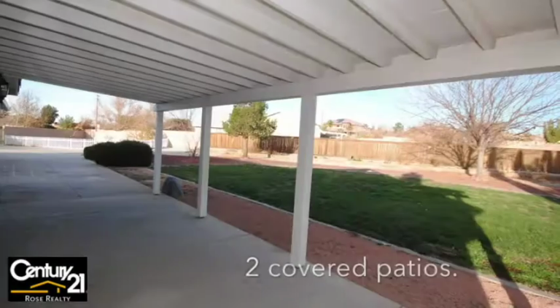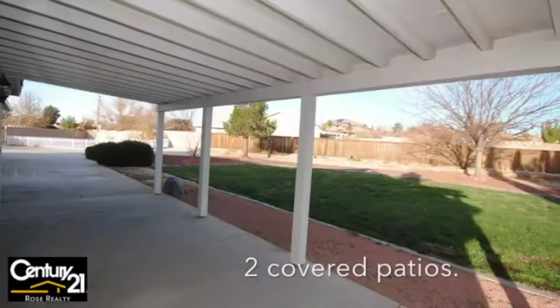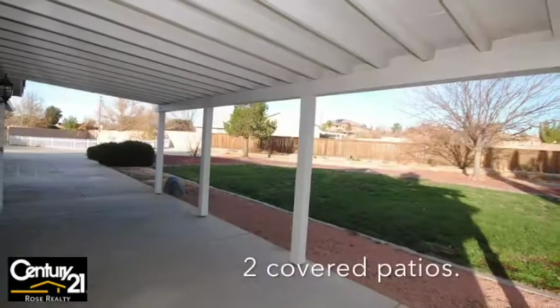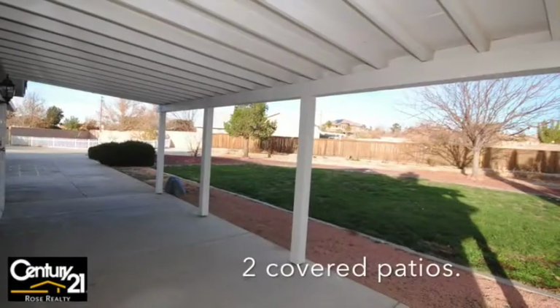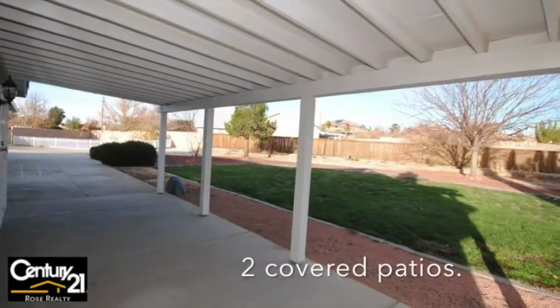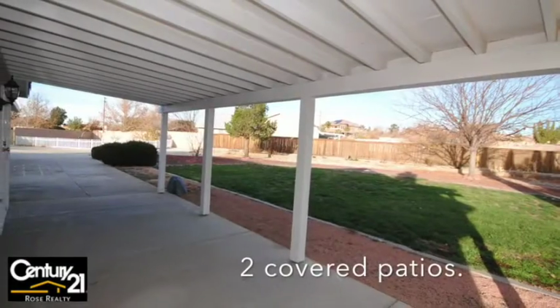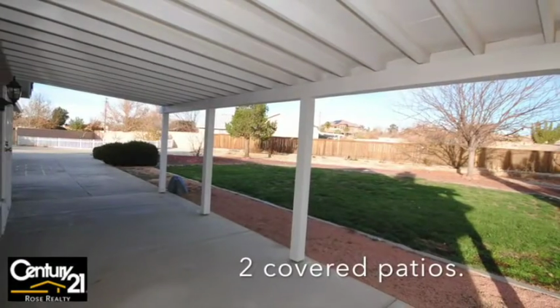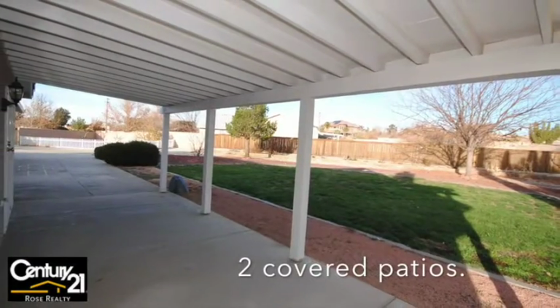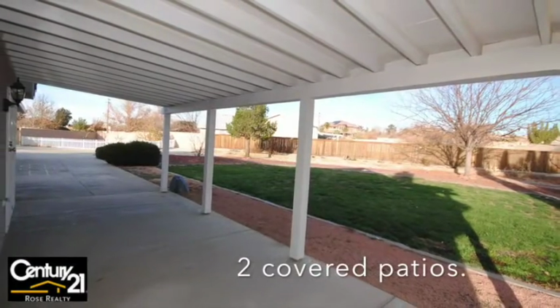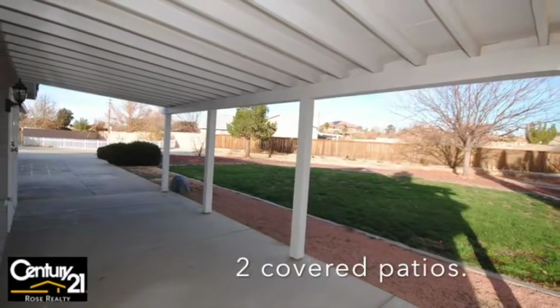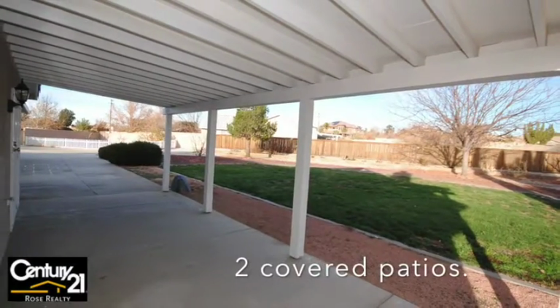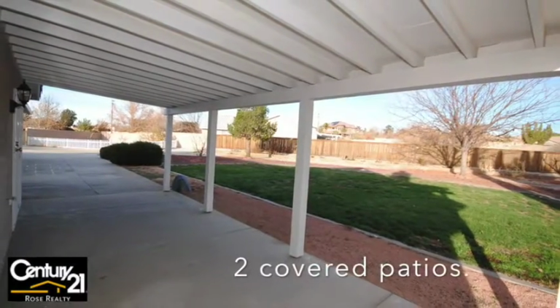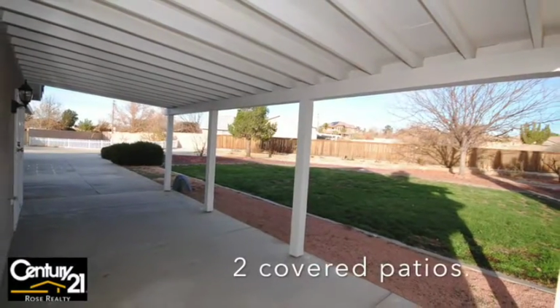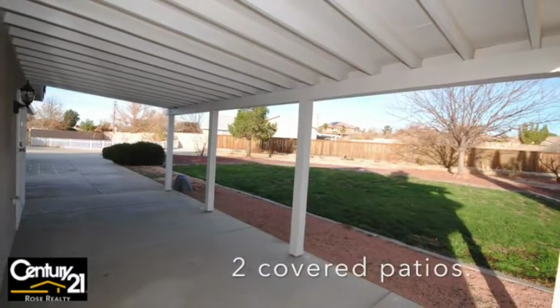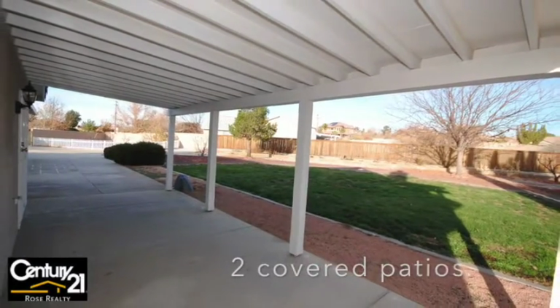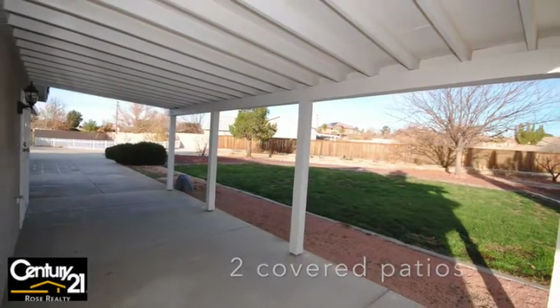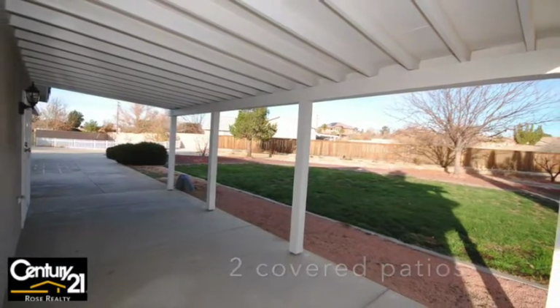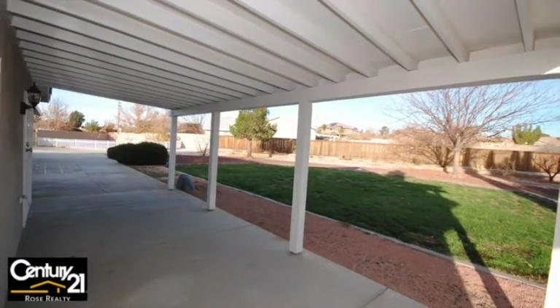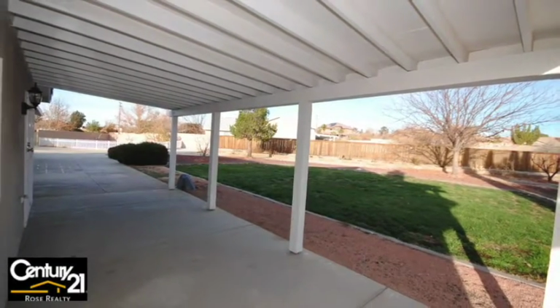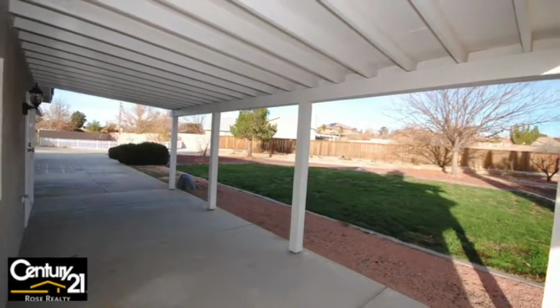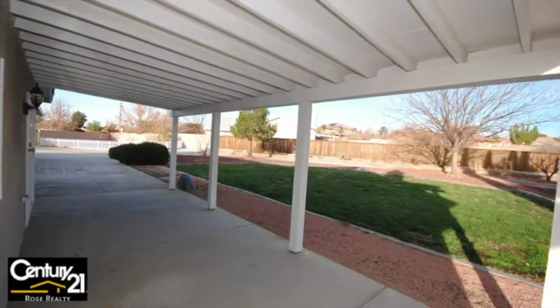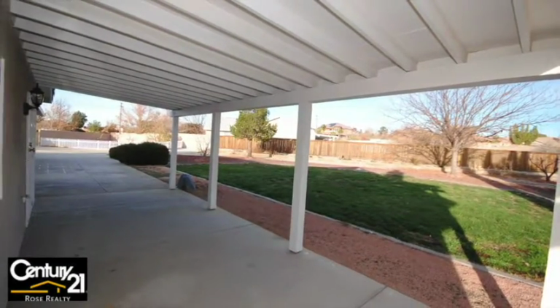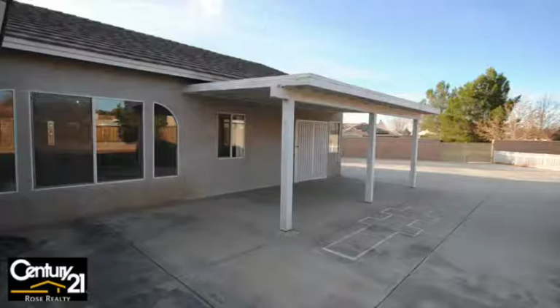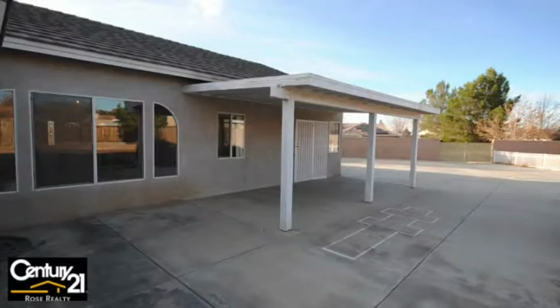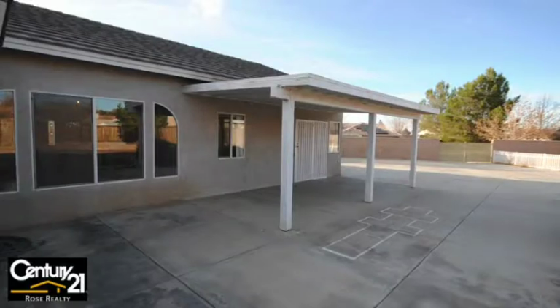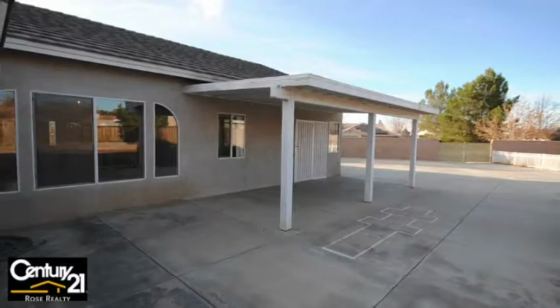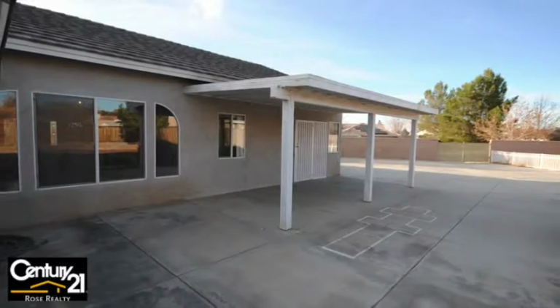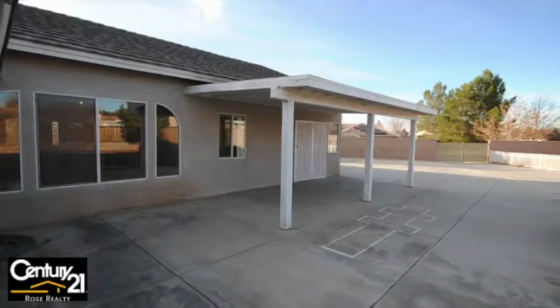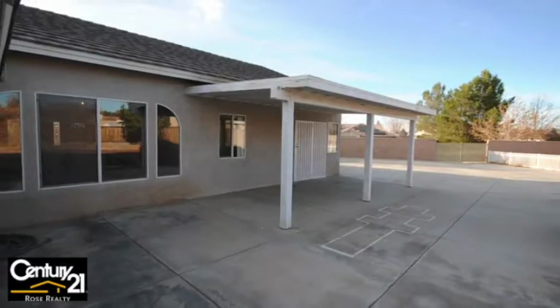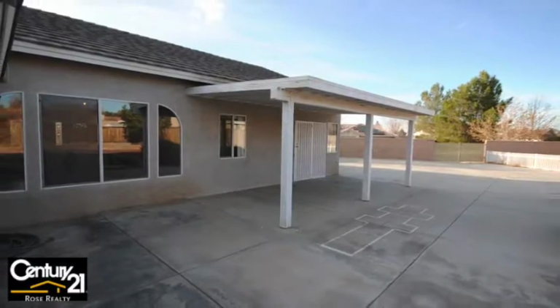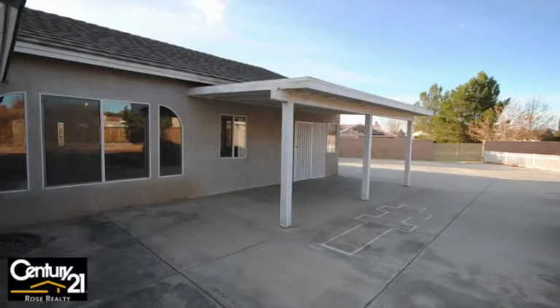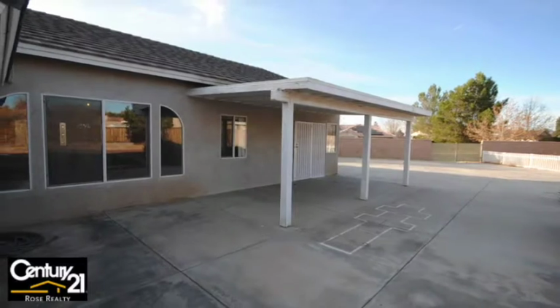And here we are — look at that. Great for barbecues and family get-togethers.